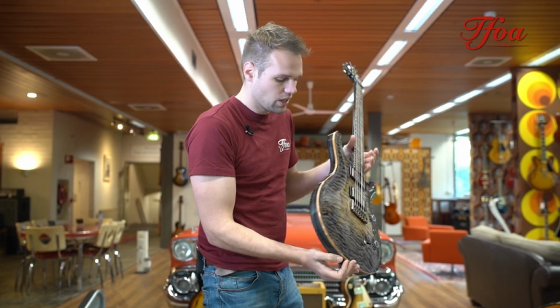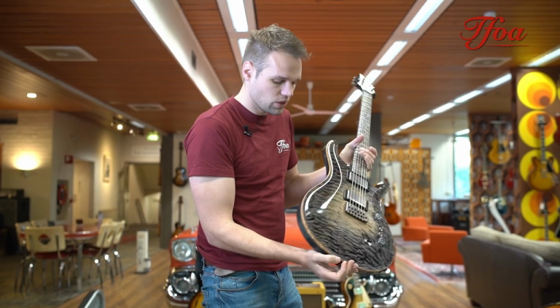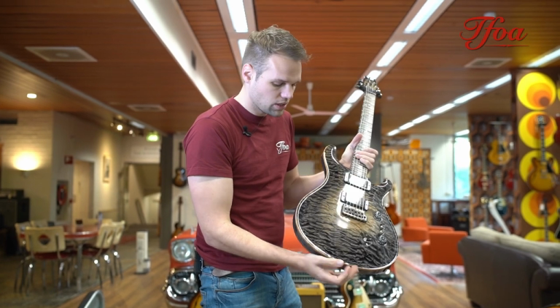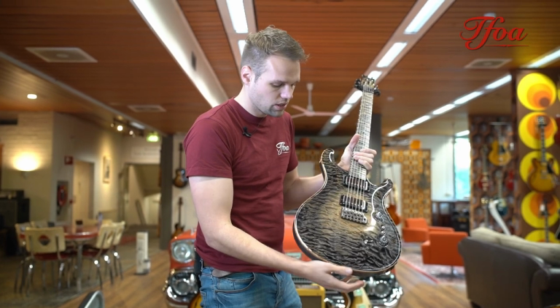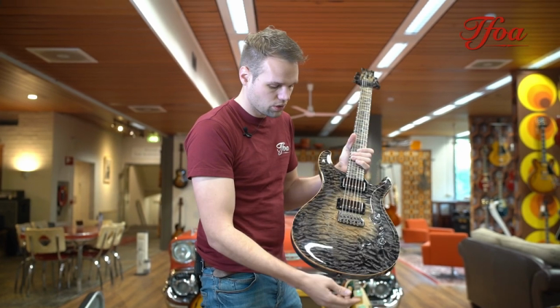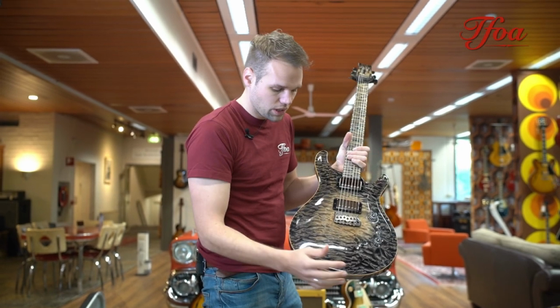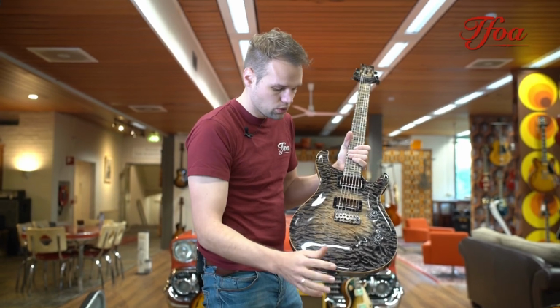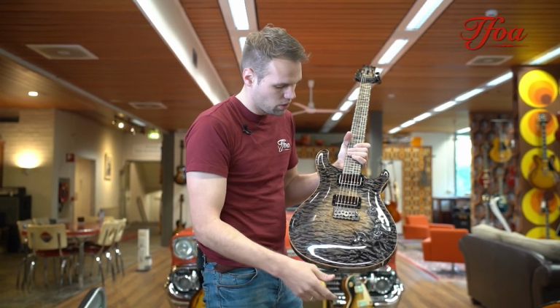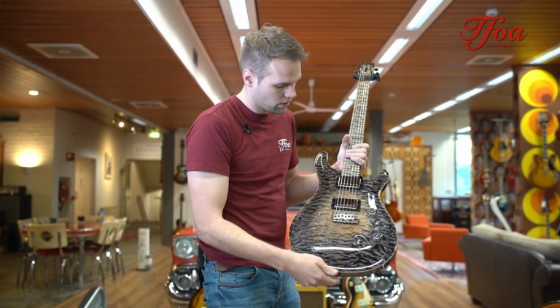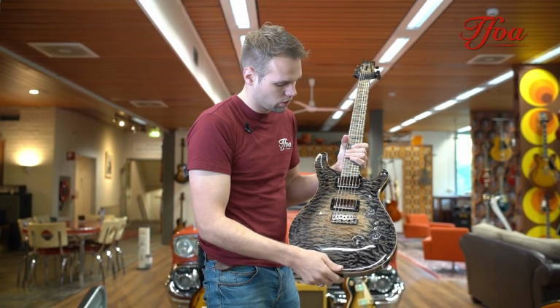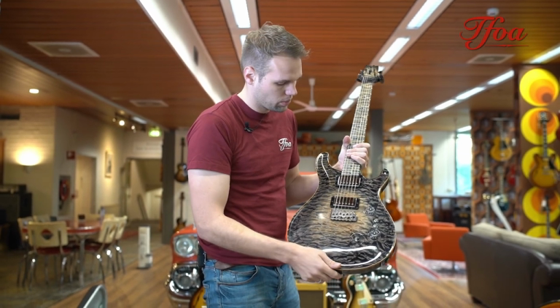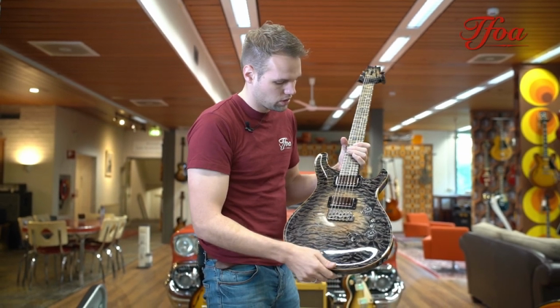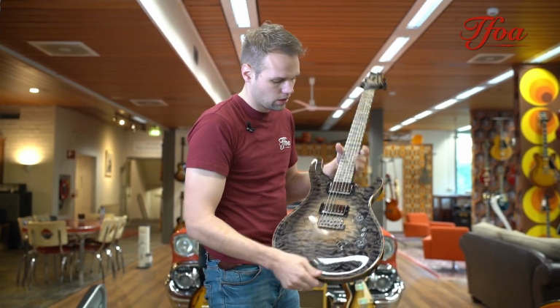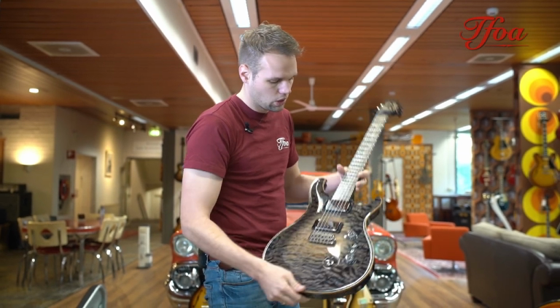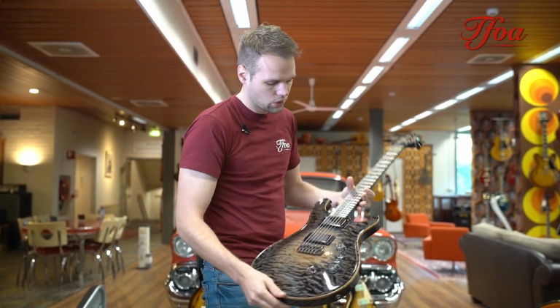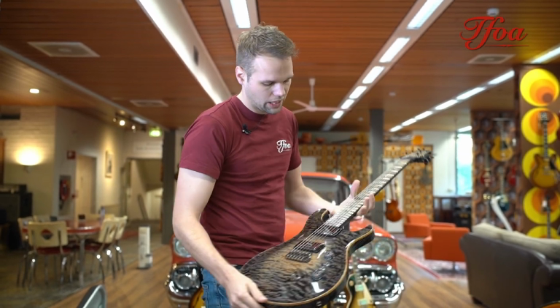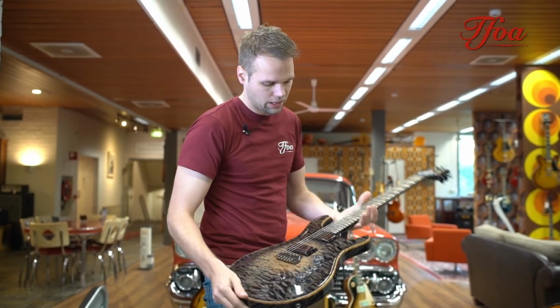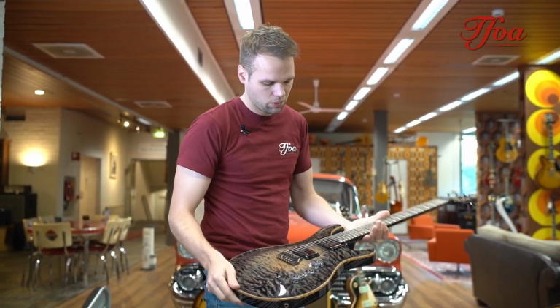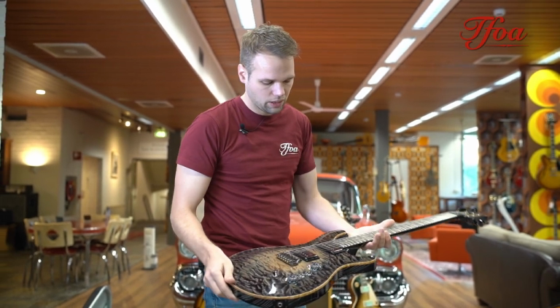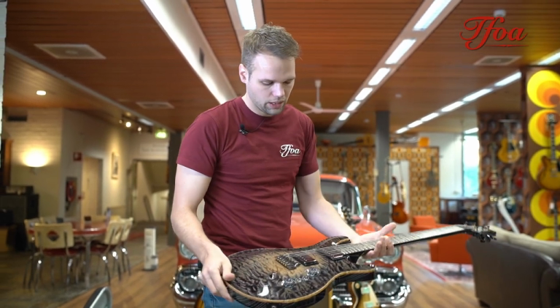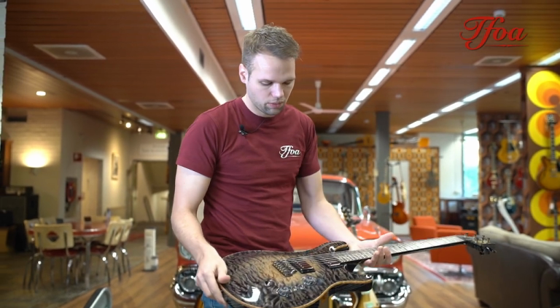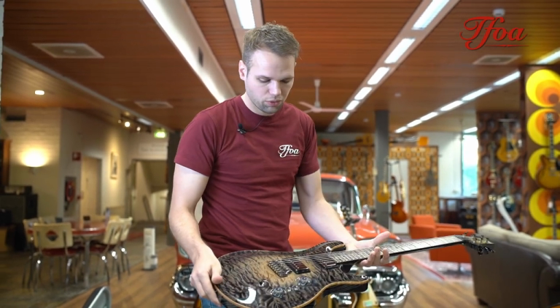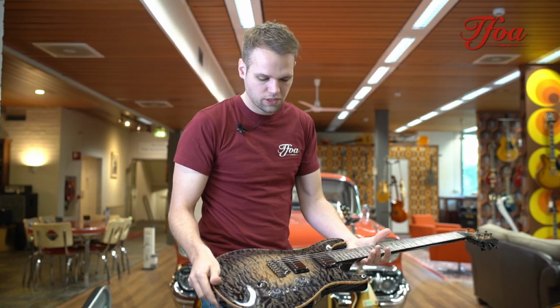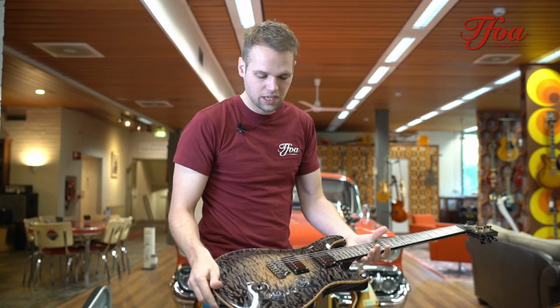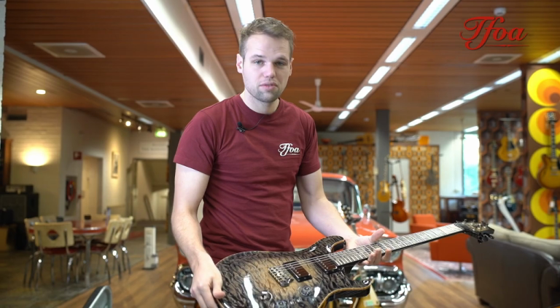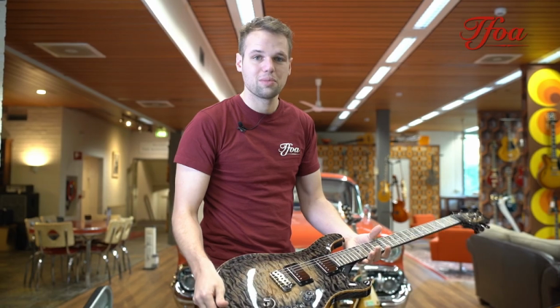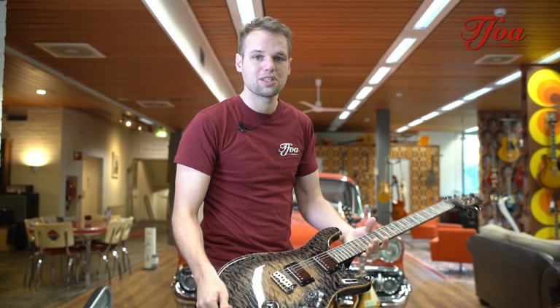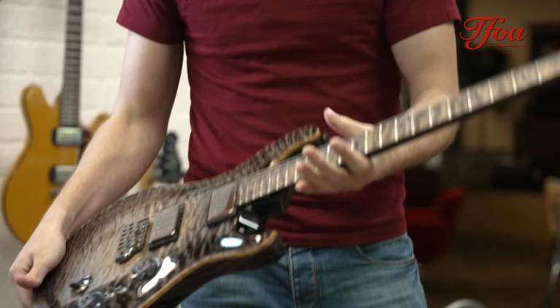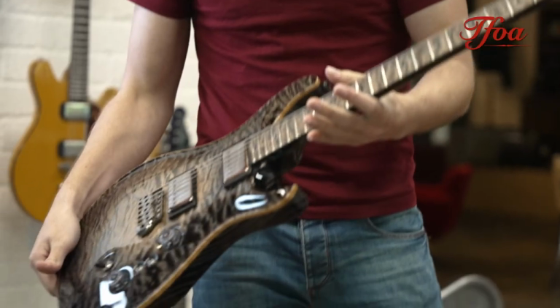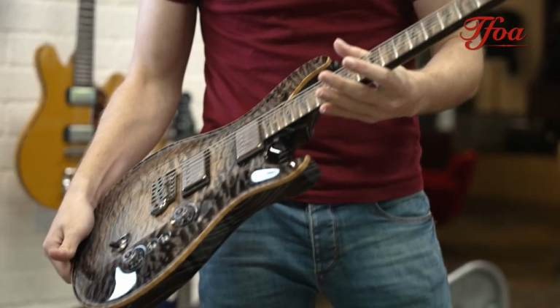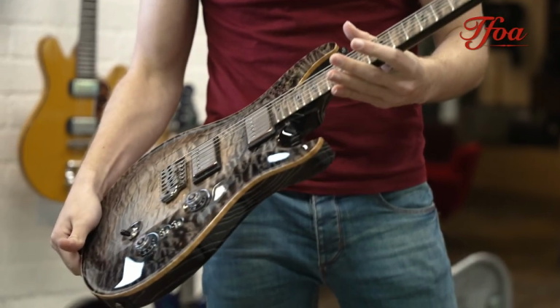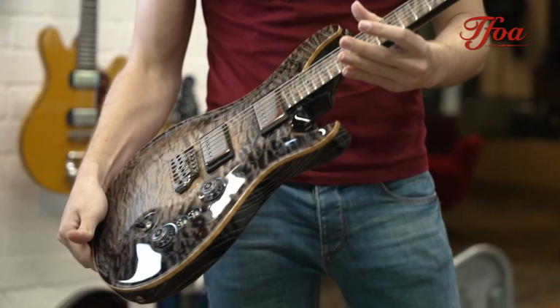This guitar is already two years old but still looks like new and will fit in everybody's PRS collection.